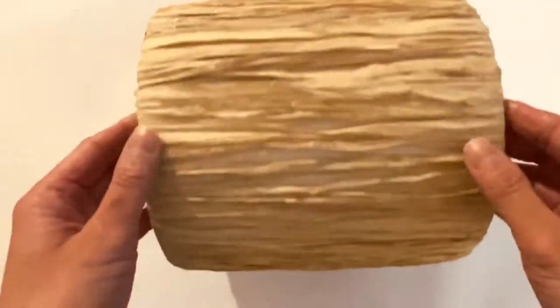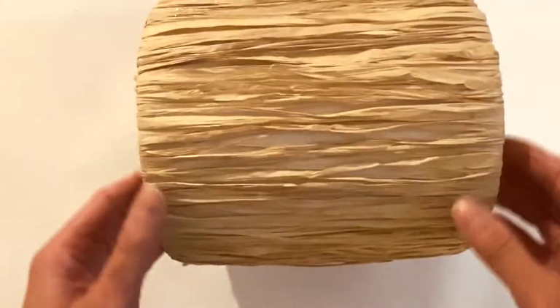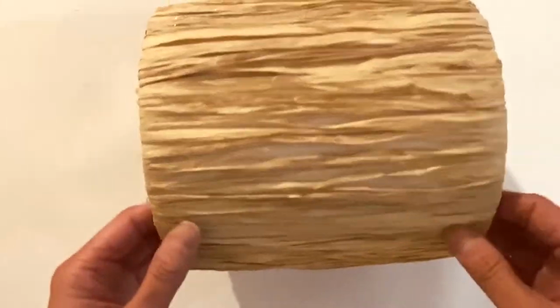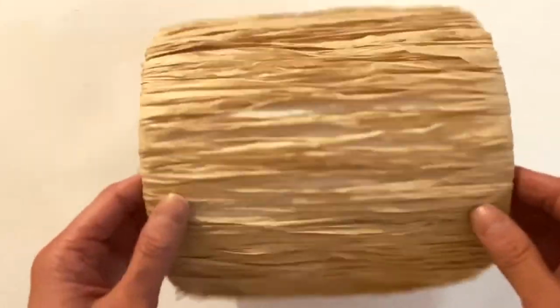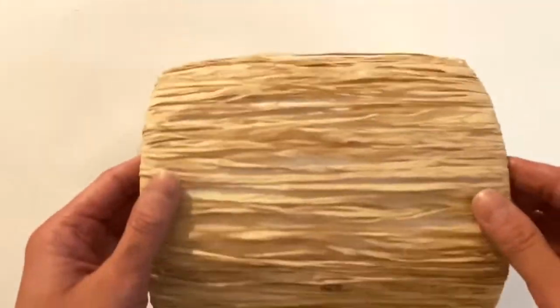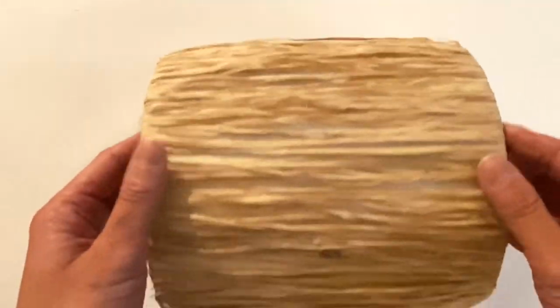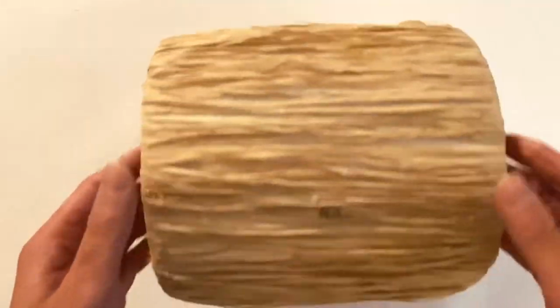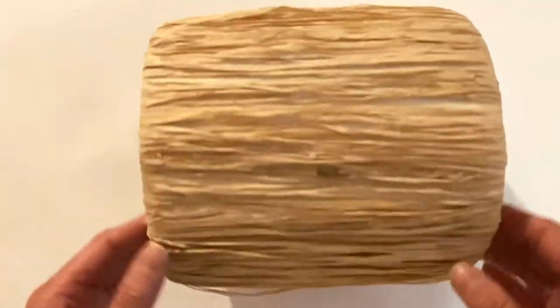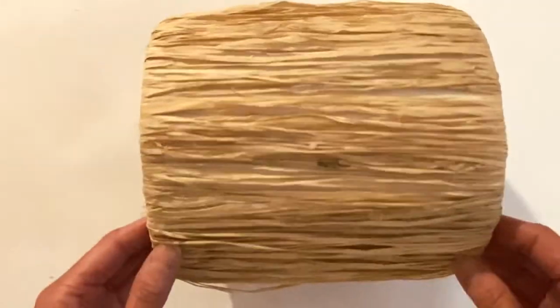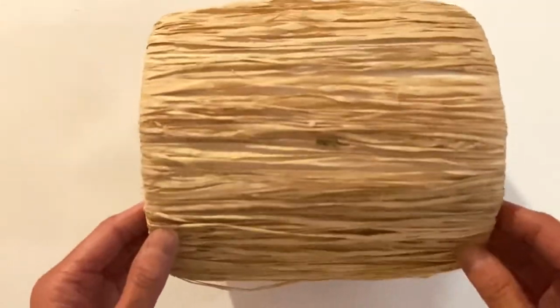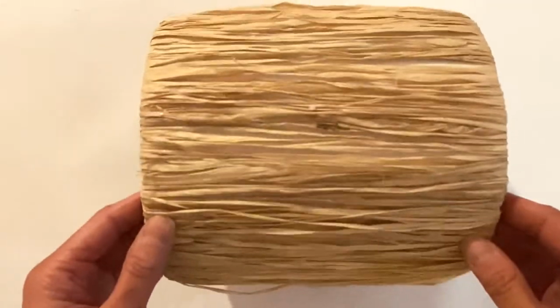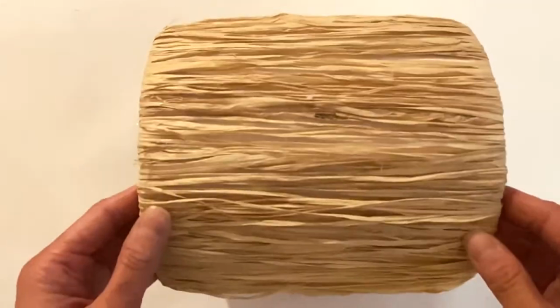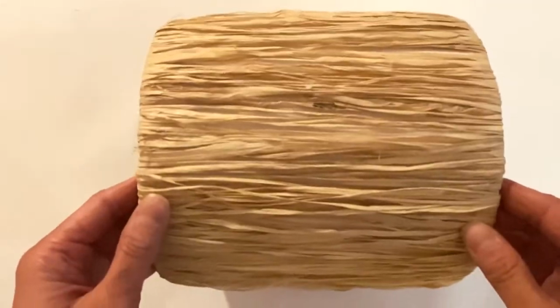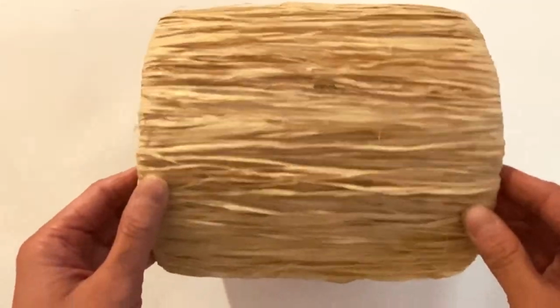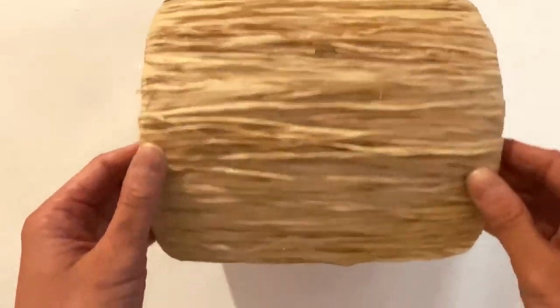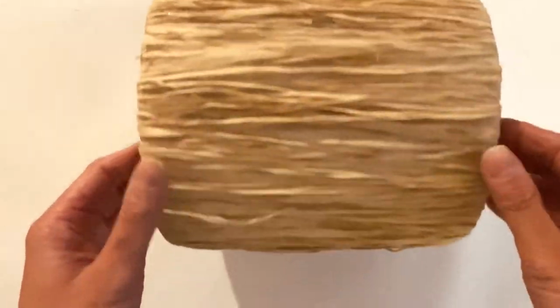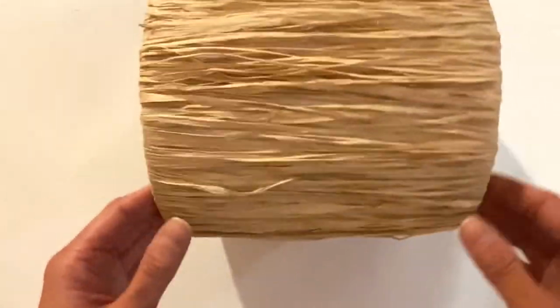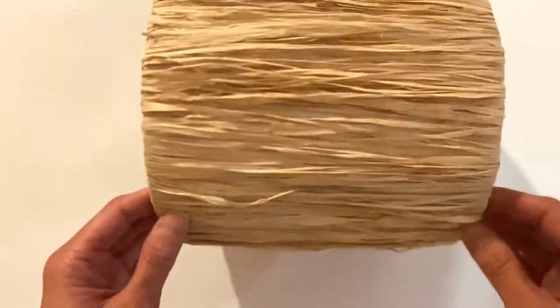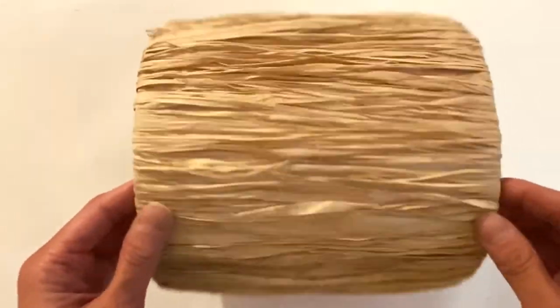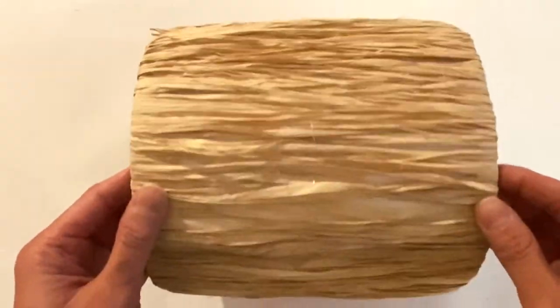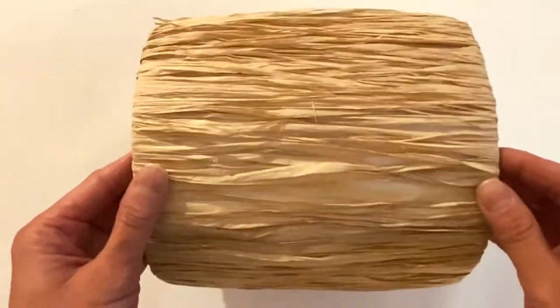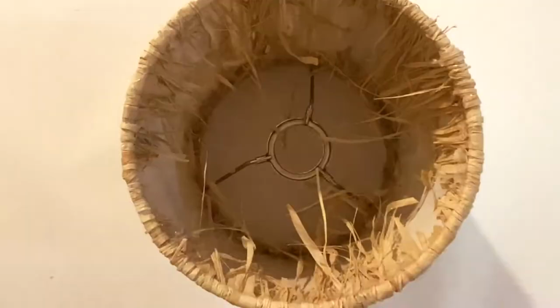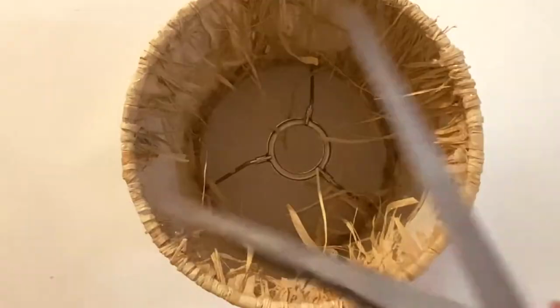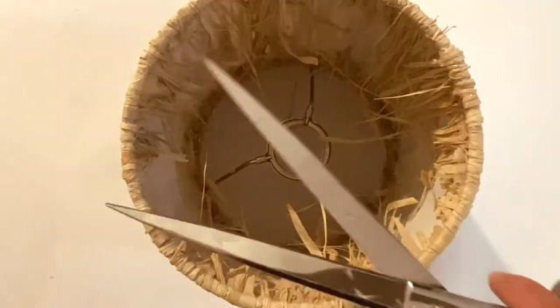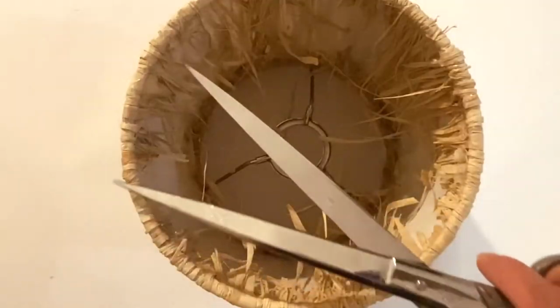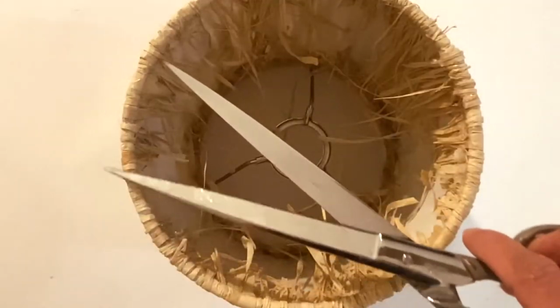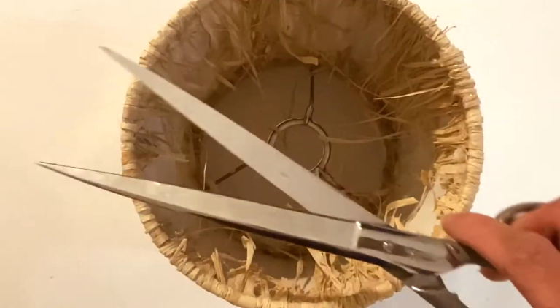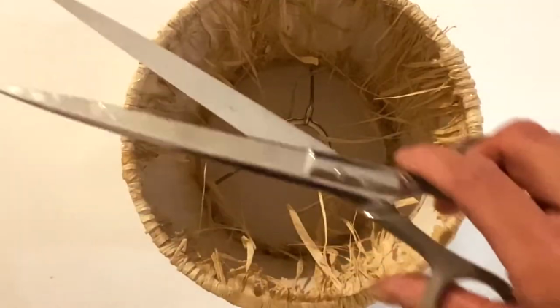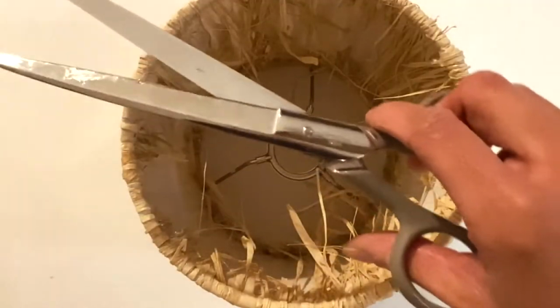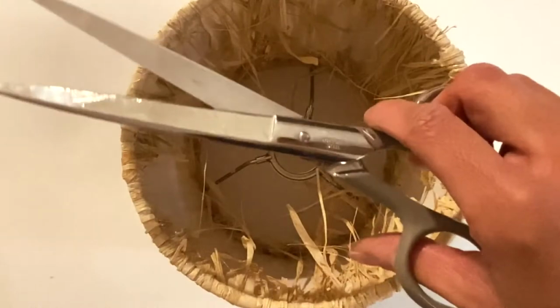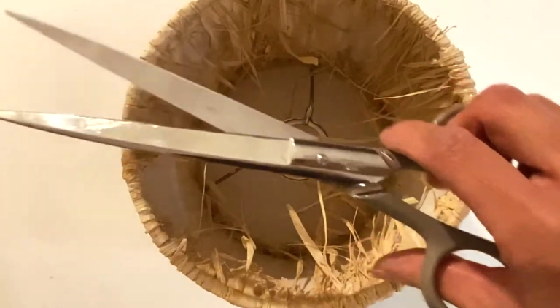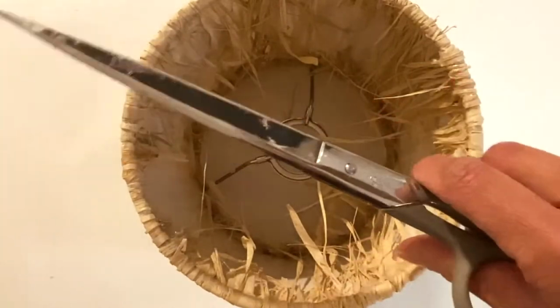Whew! Glad that's over. Now we can move on to trimming off the excess raffia.